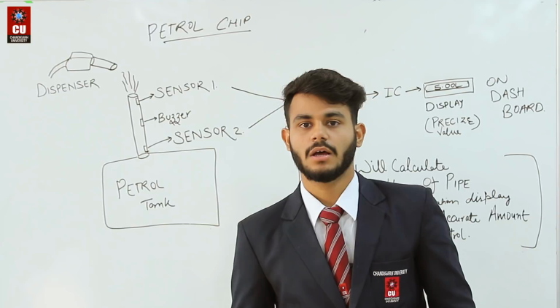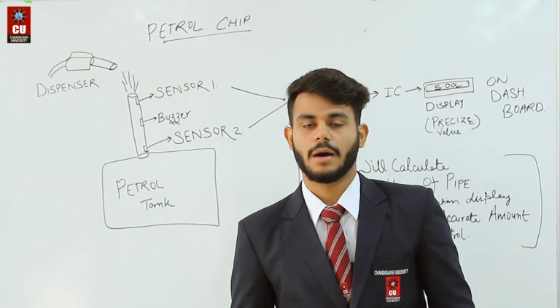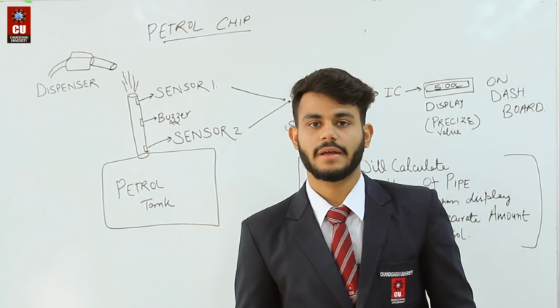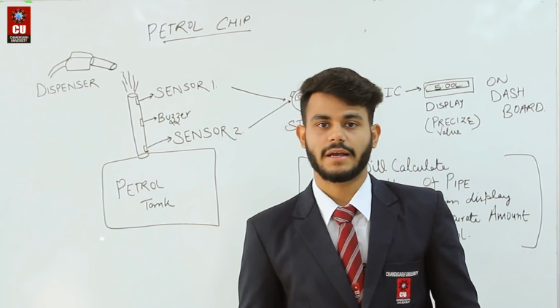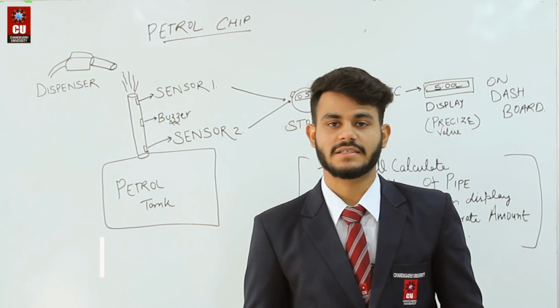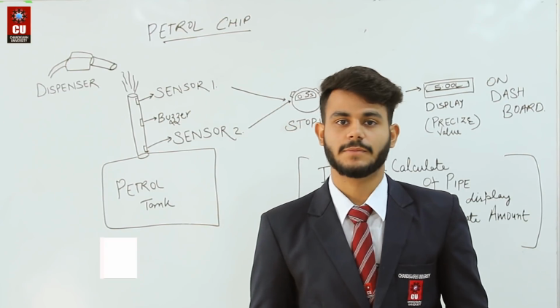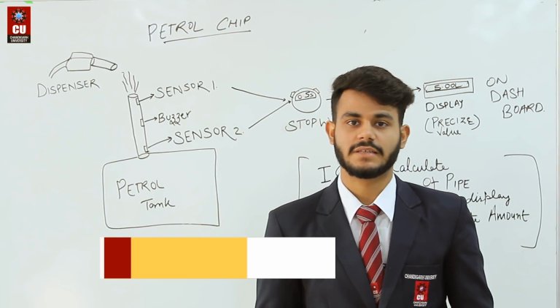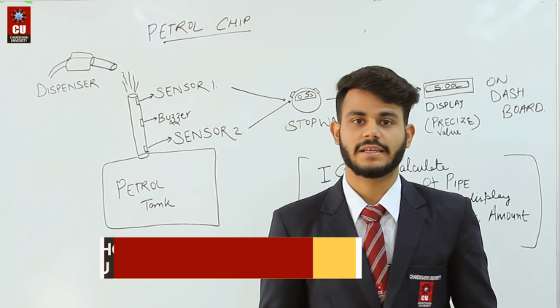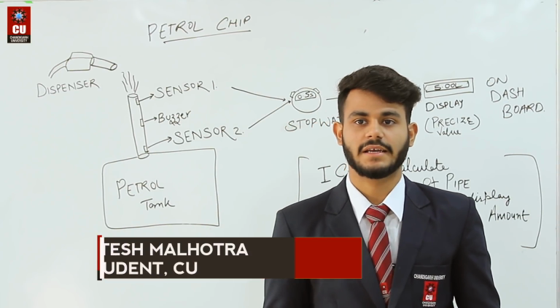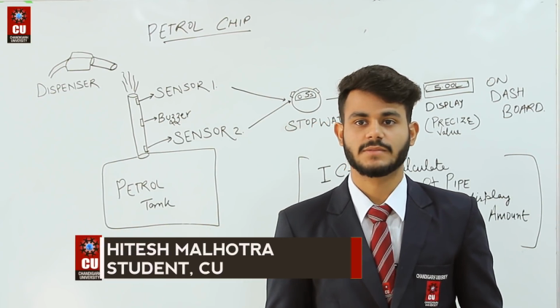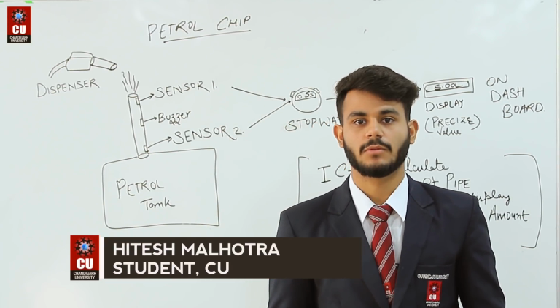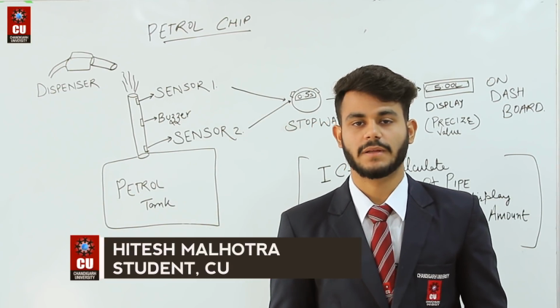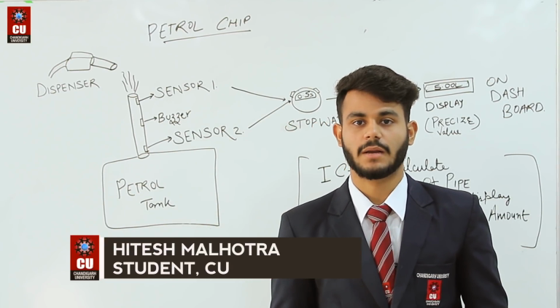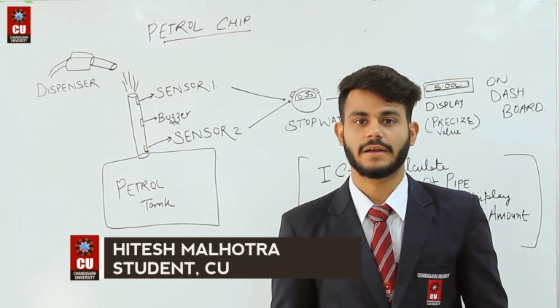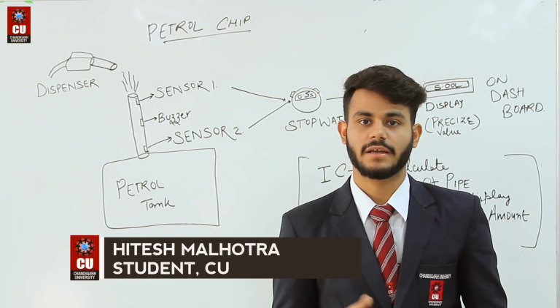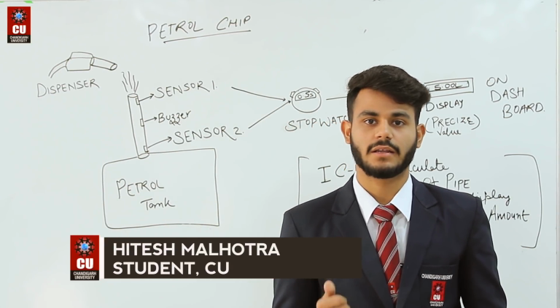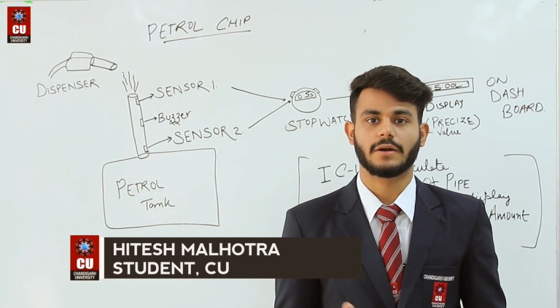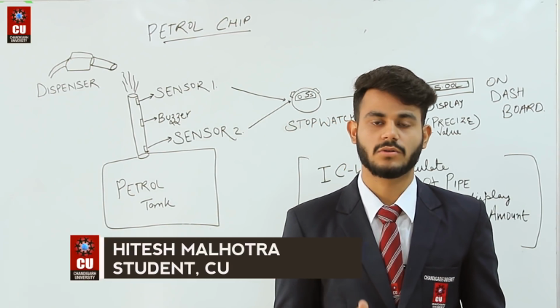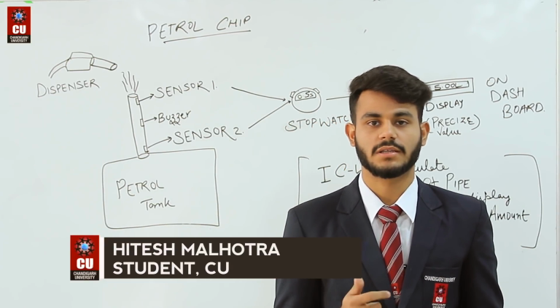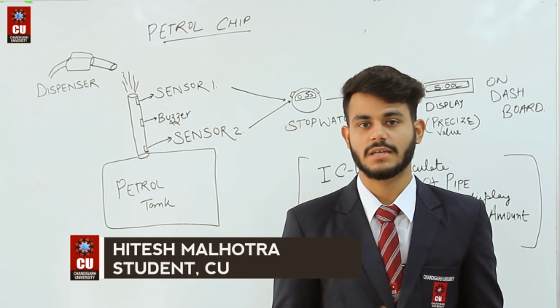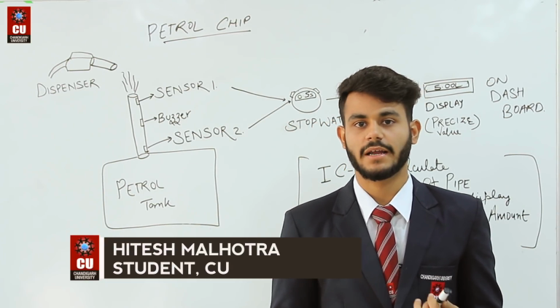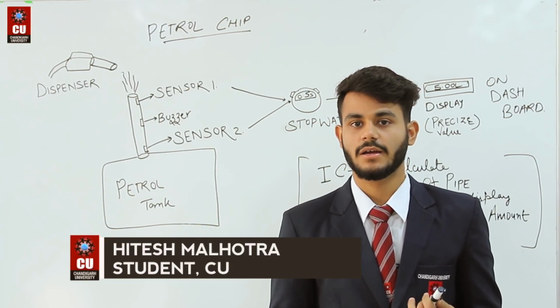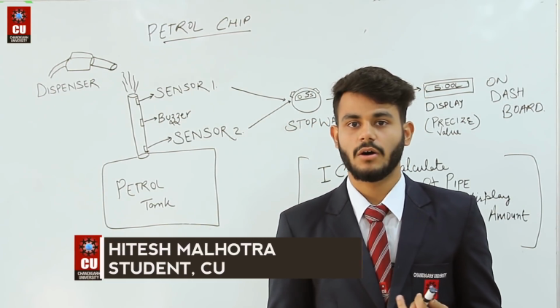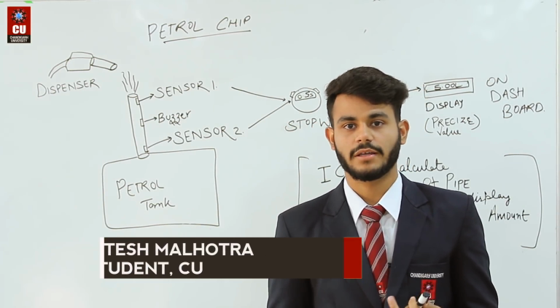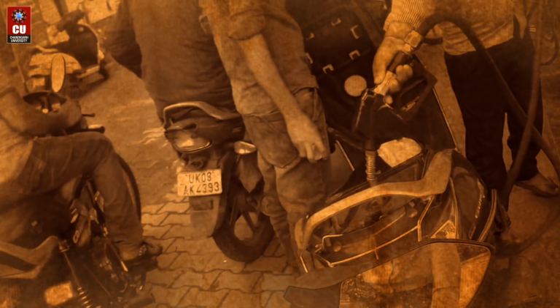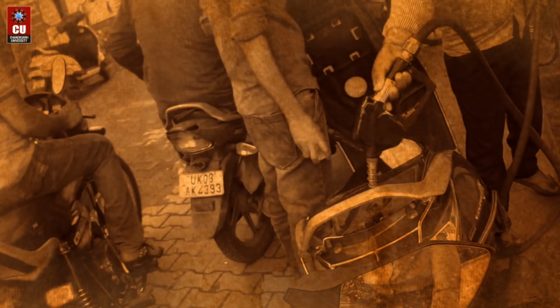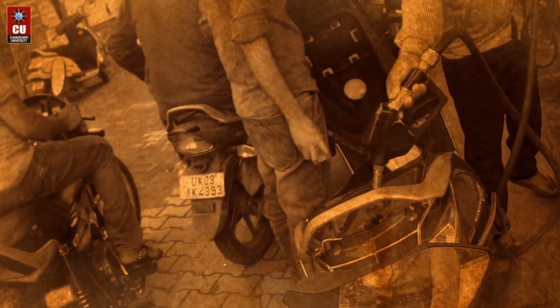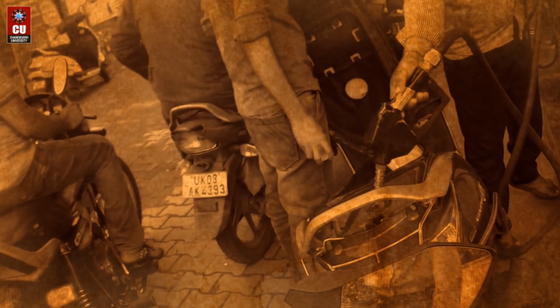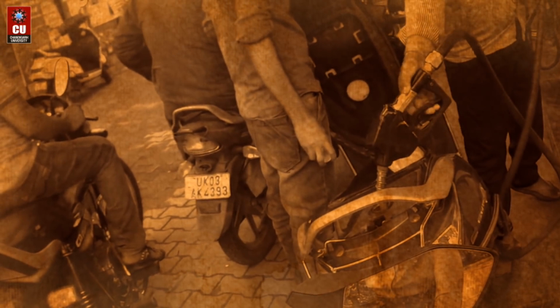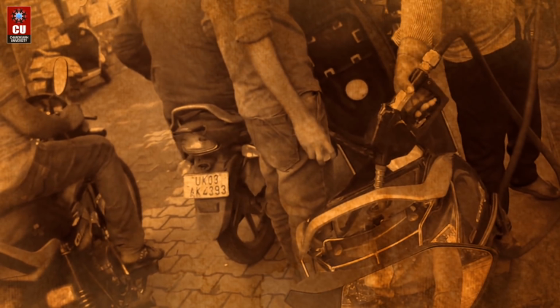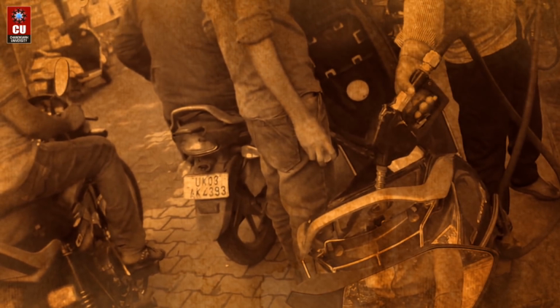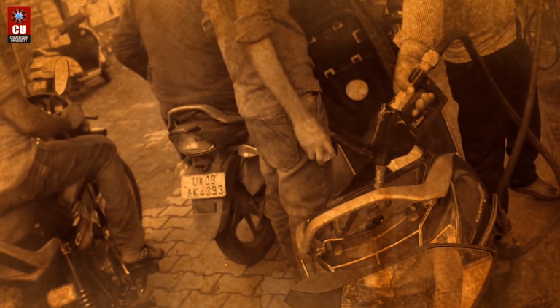We have designed a chip that measures the amount of petrol going into it, the amount of time it takes, and the viscosity of the fuel.